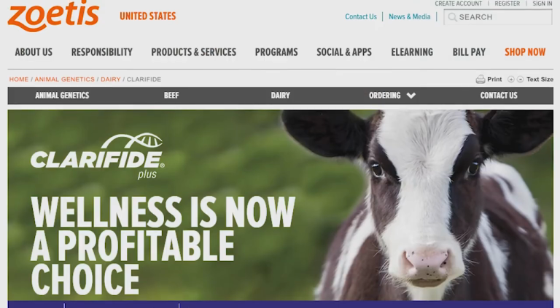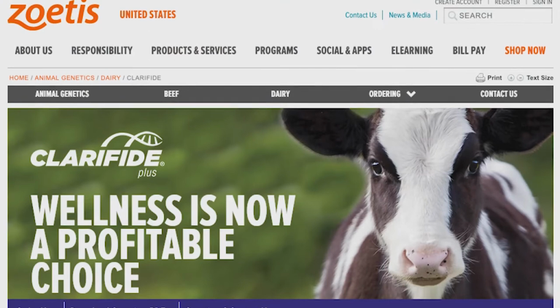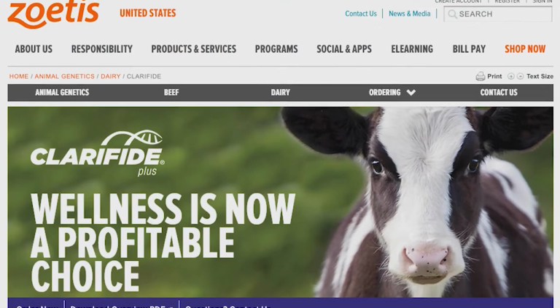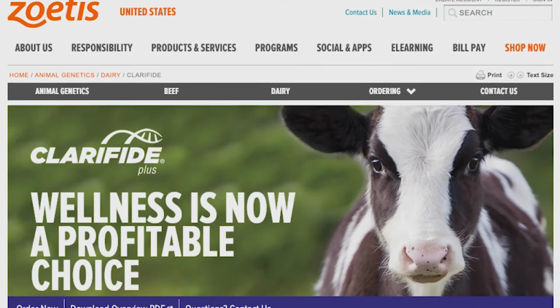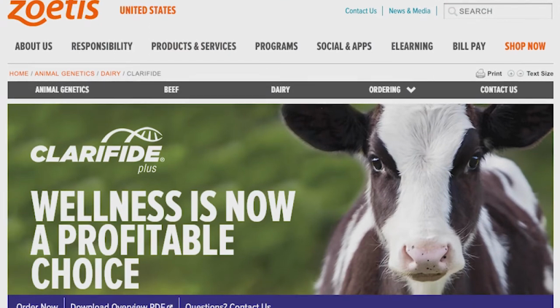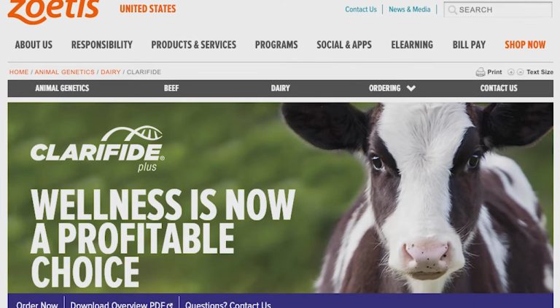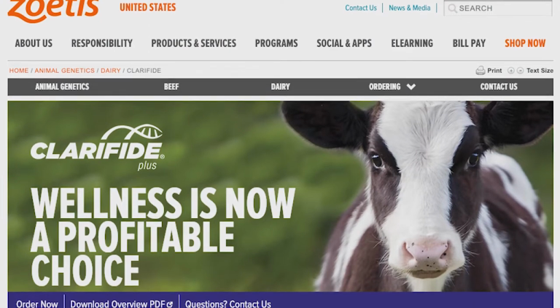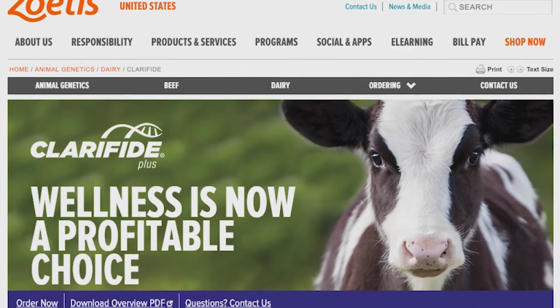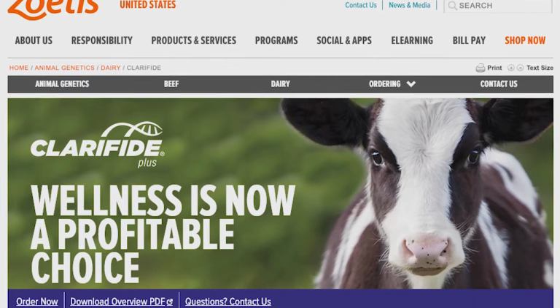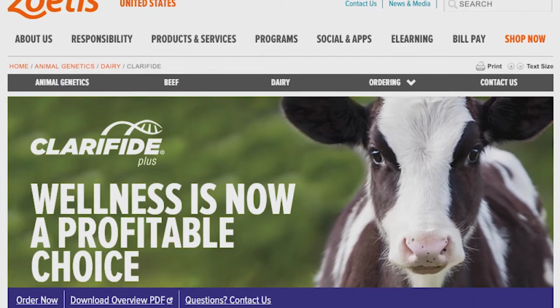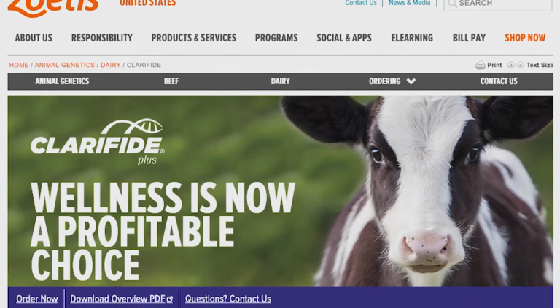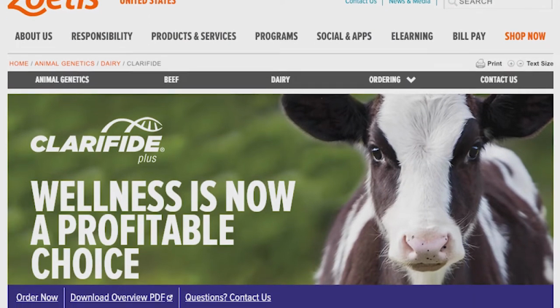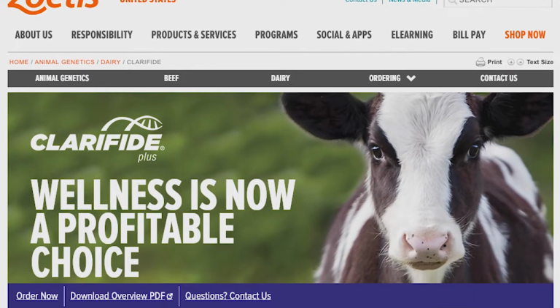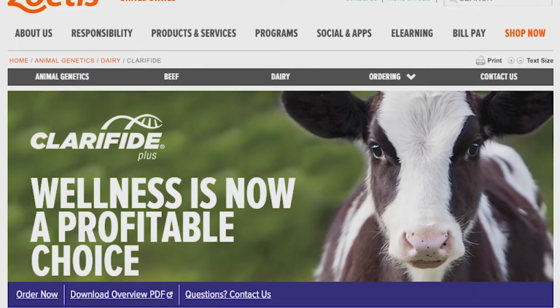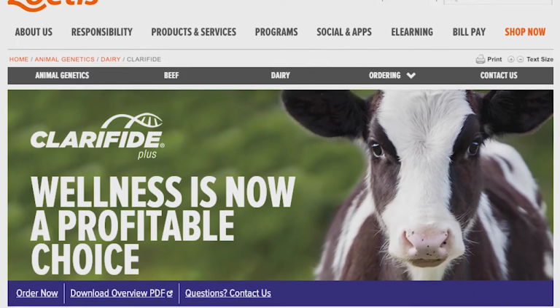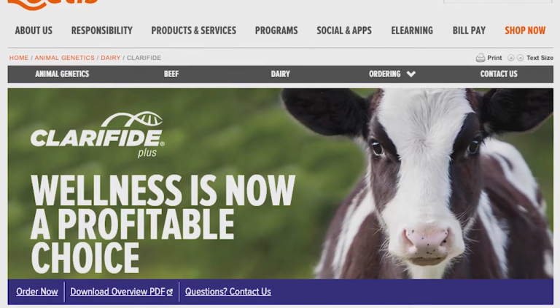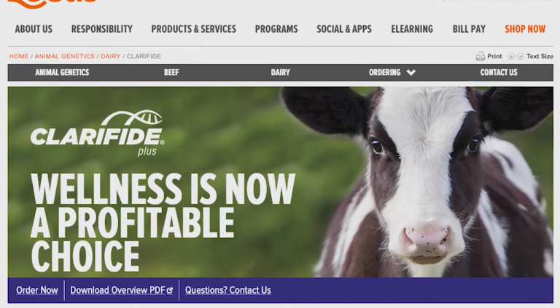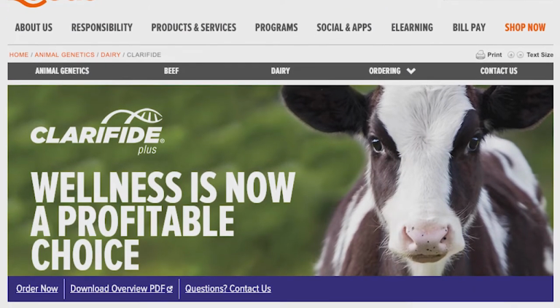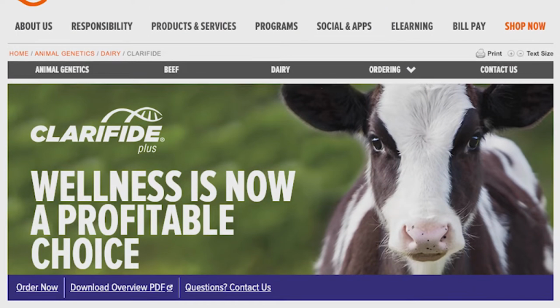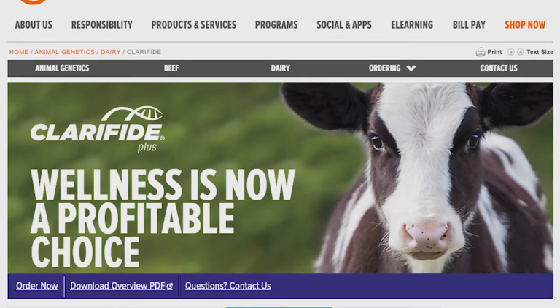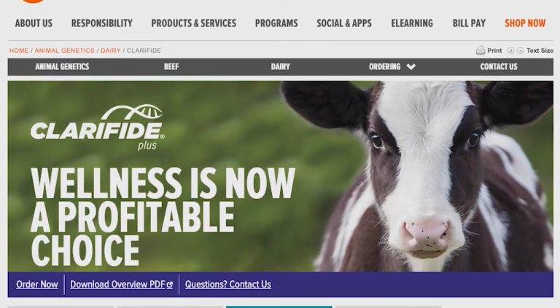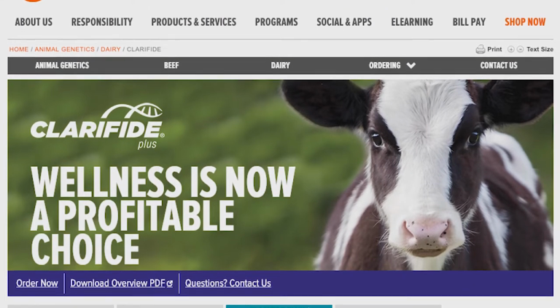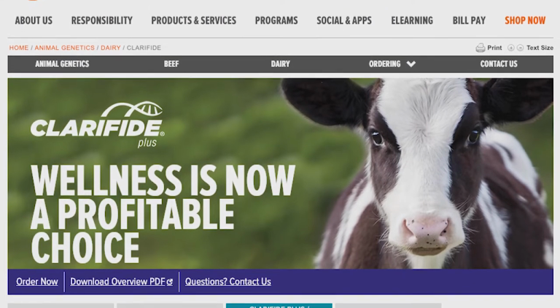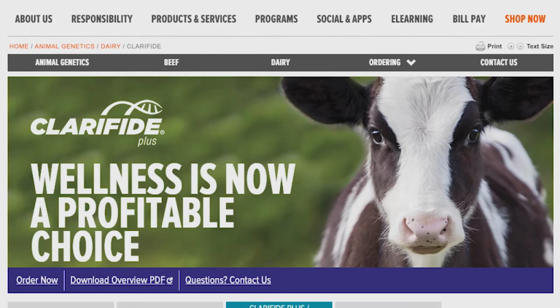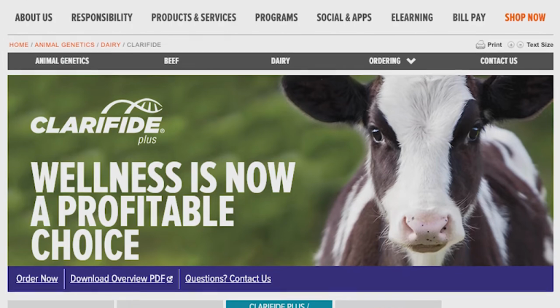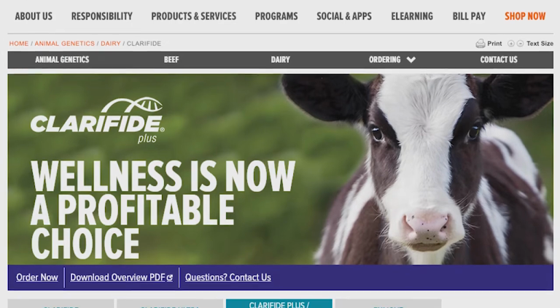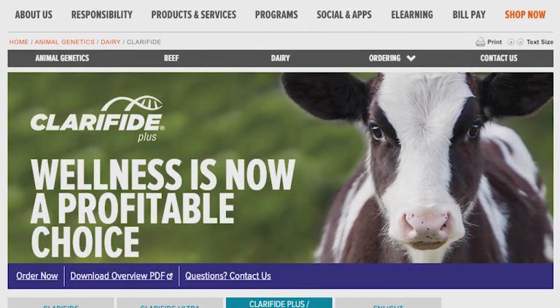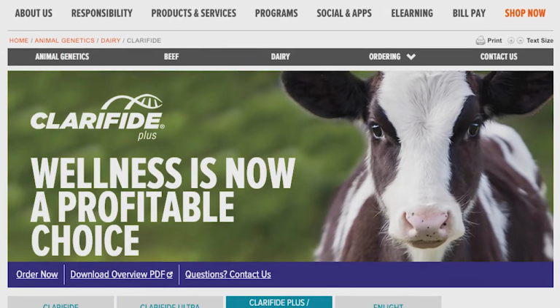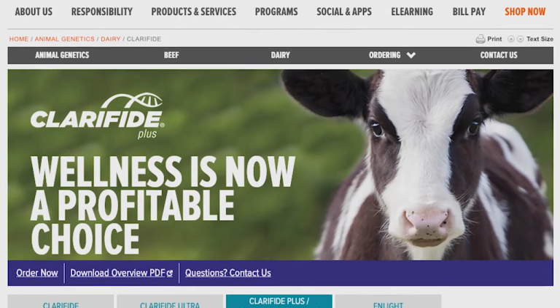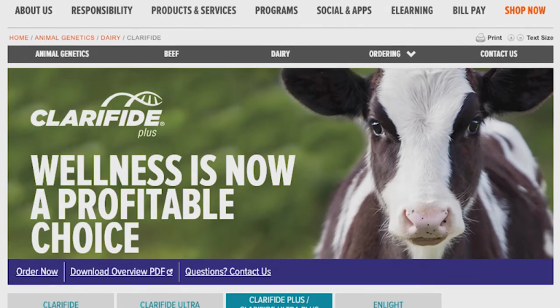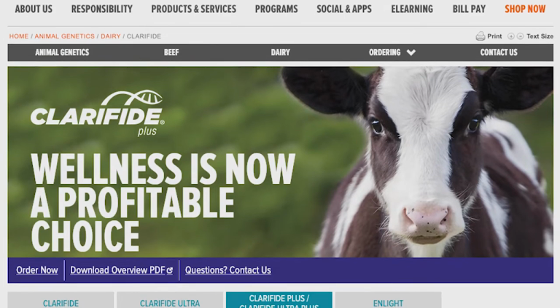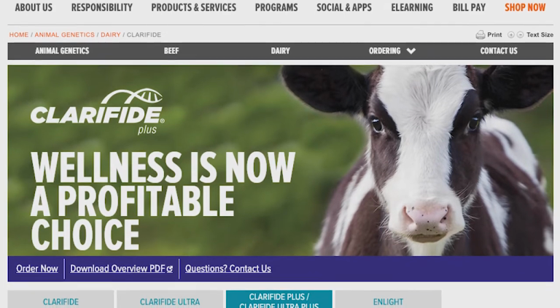Last year, Zoetis released three calf wellness traits to its Clarified Plus genomic test for Holsteins. Dan Weigel explains.